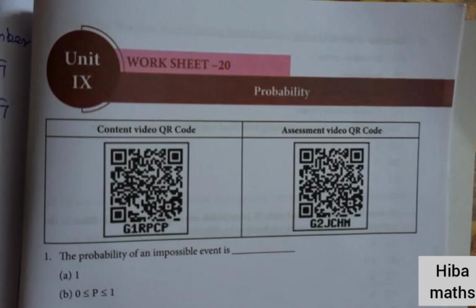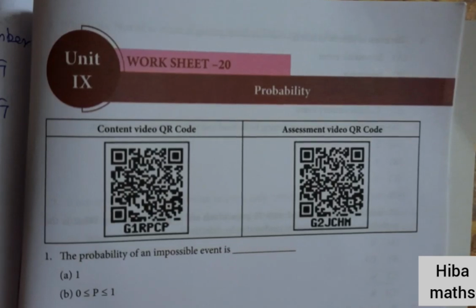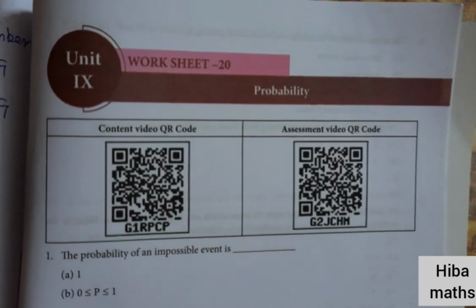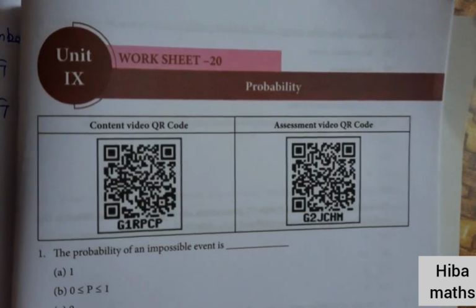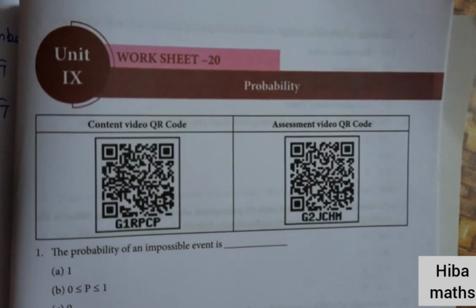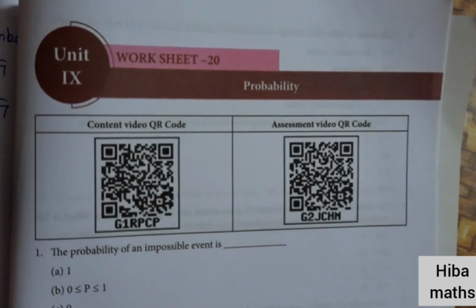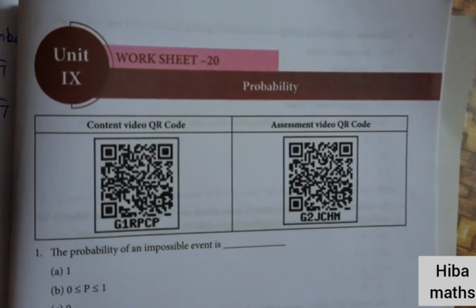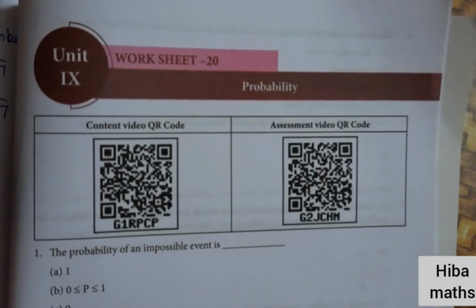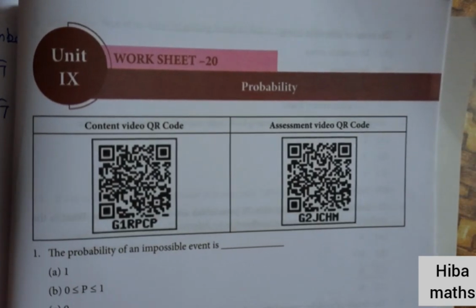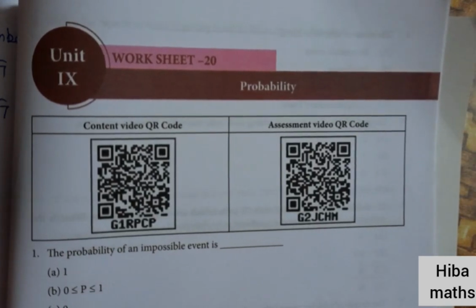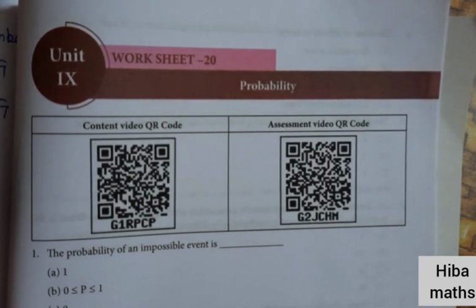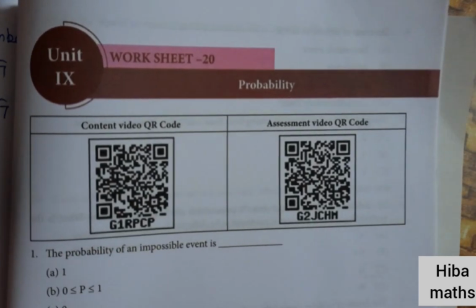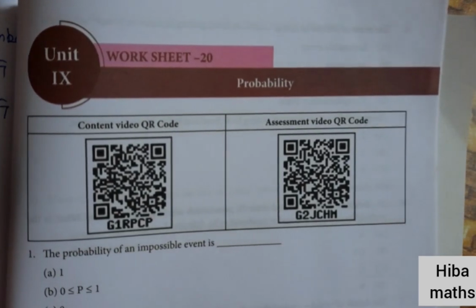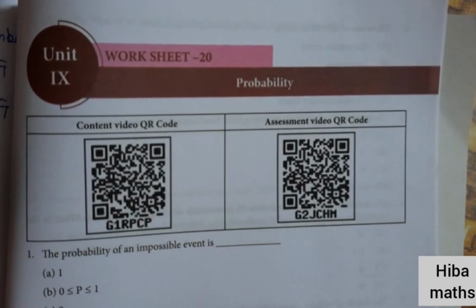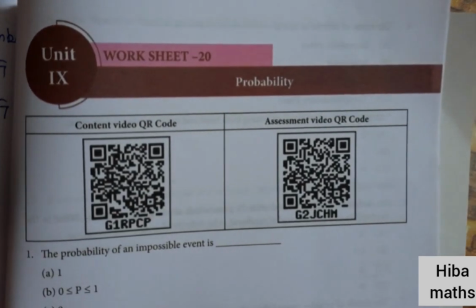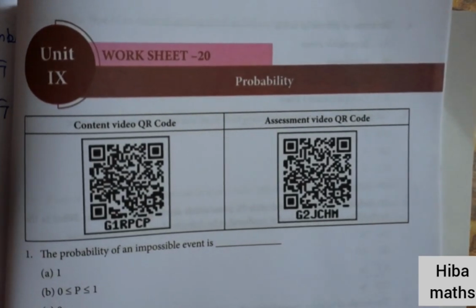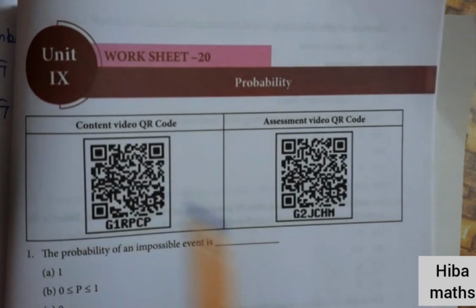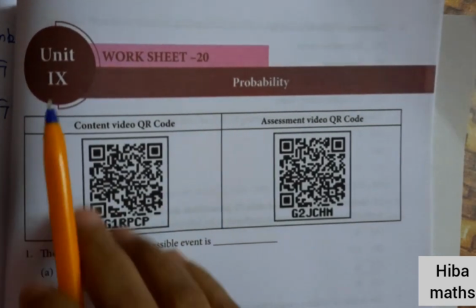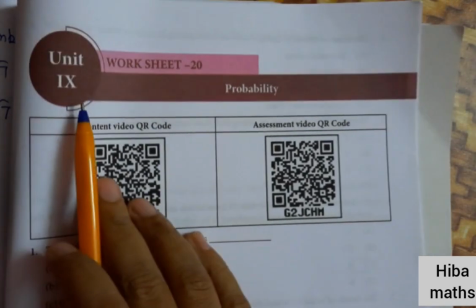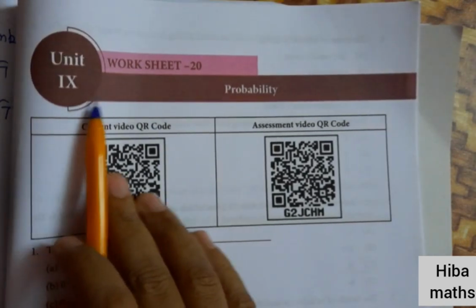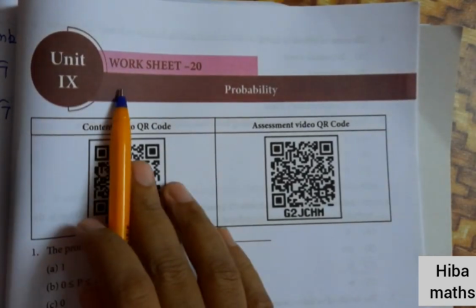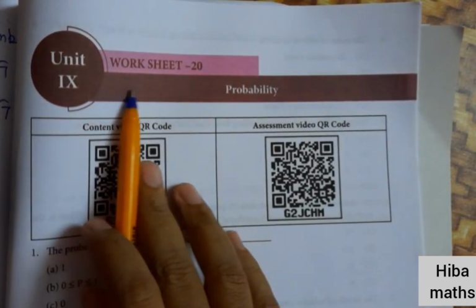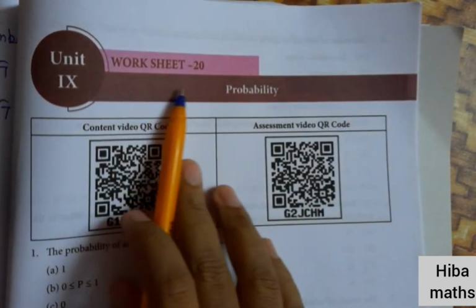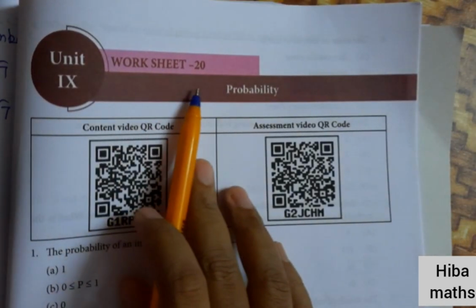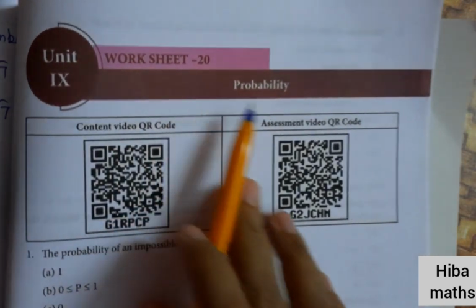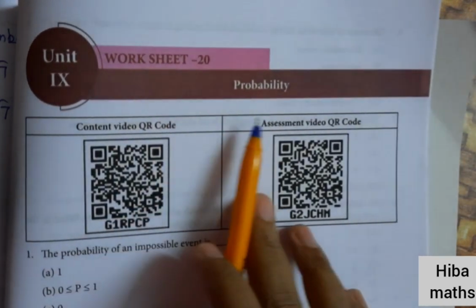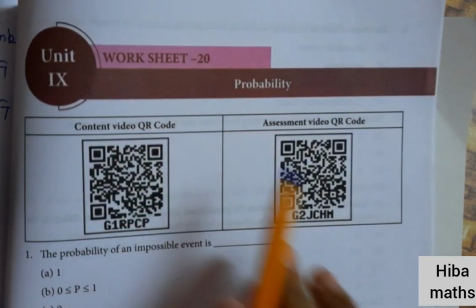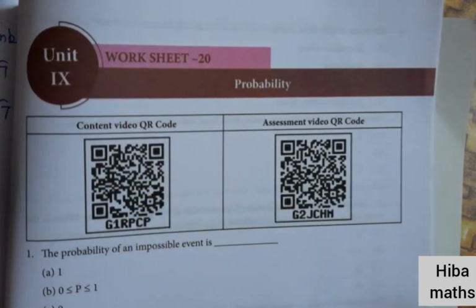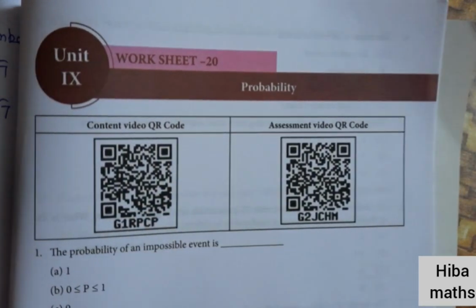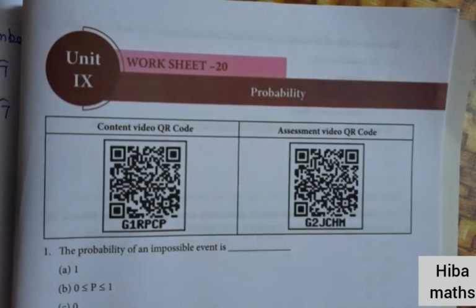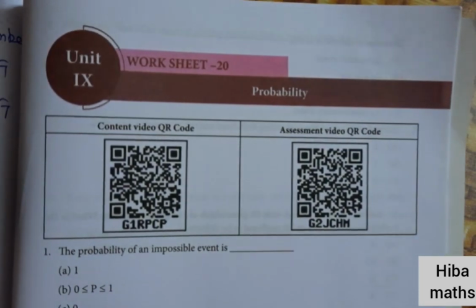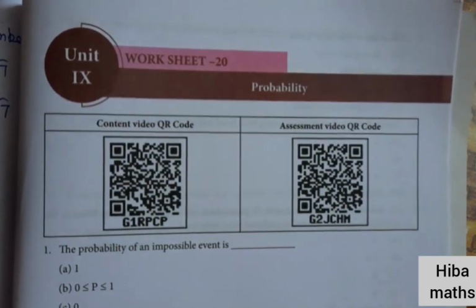Hello students, welcome to Hibamax. 9th standard, Worksheet 20, Probability.